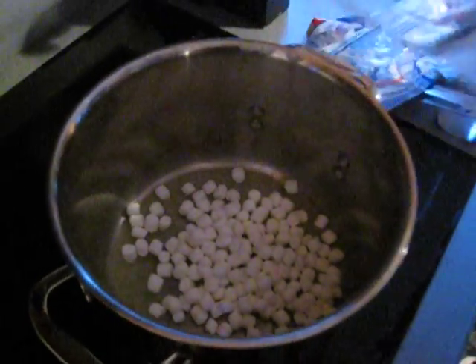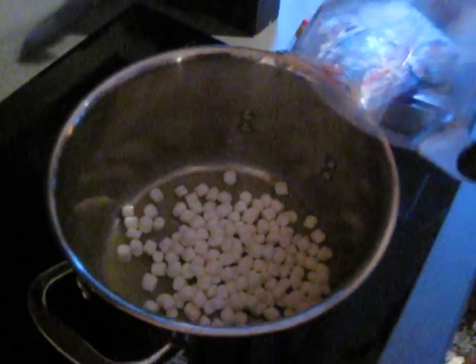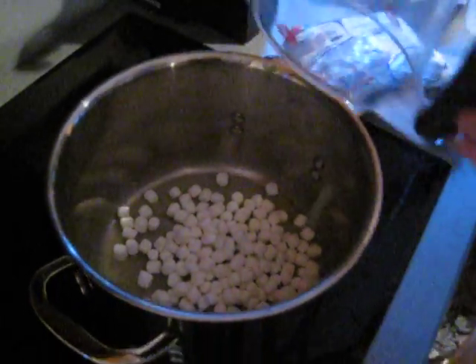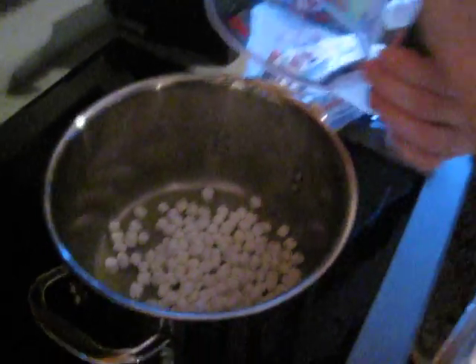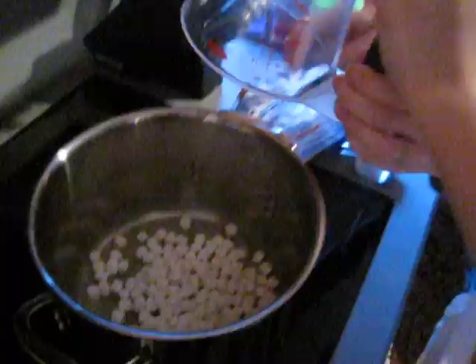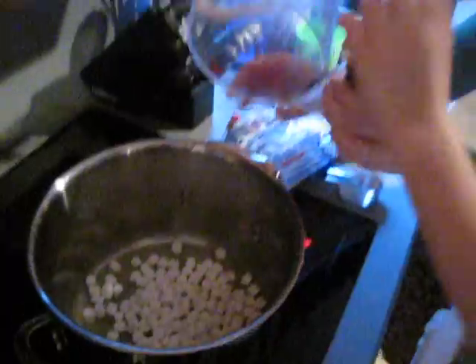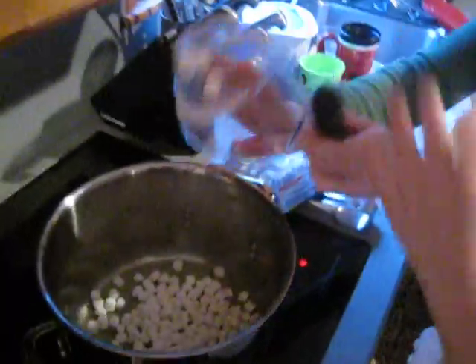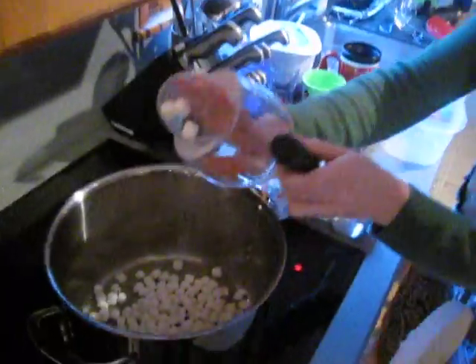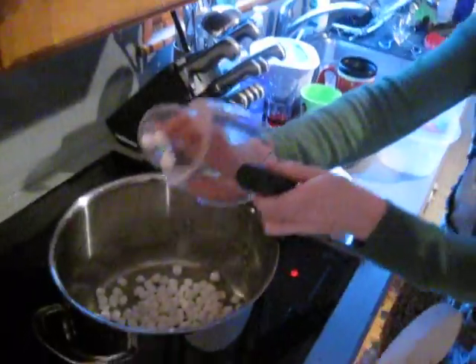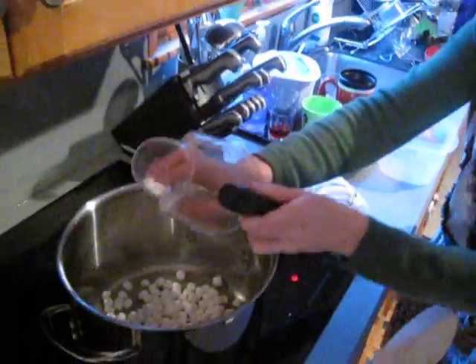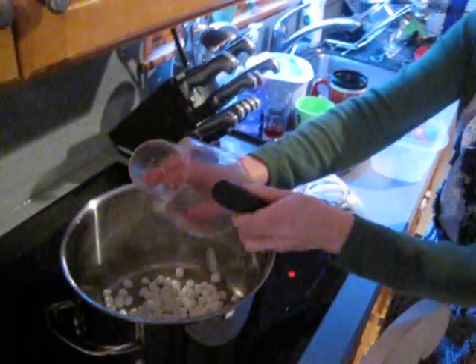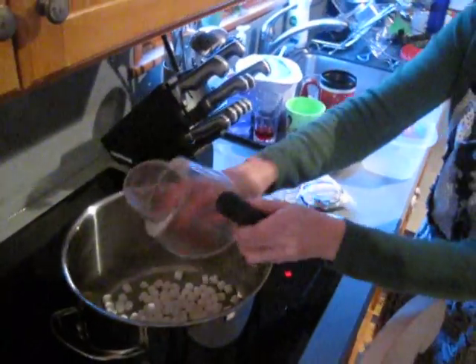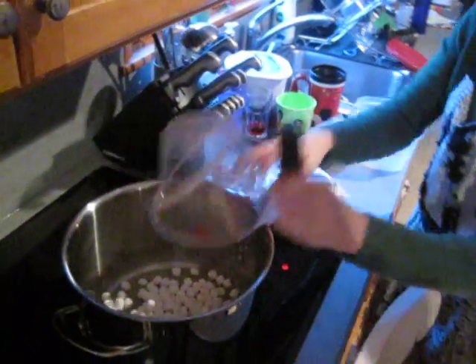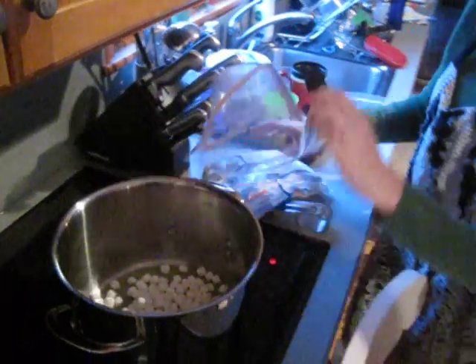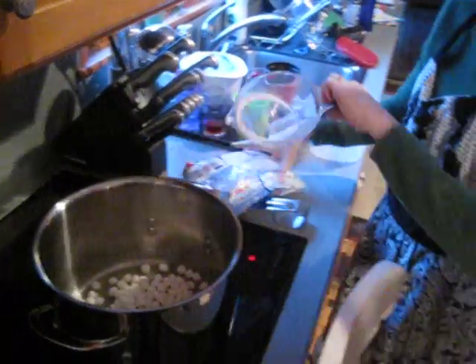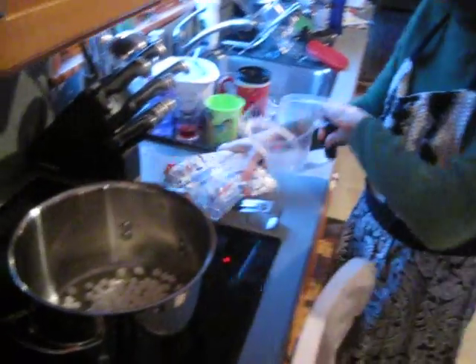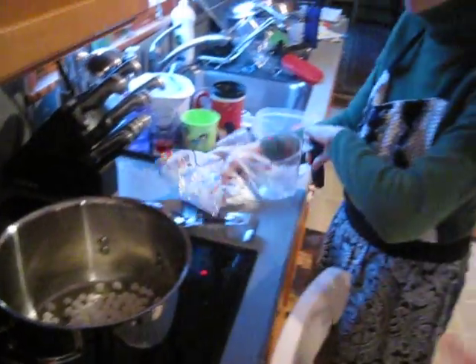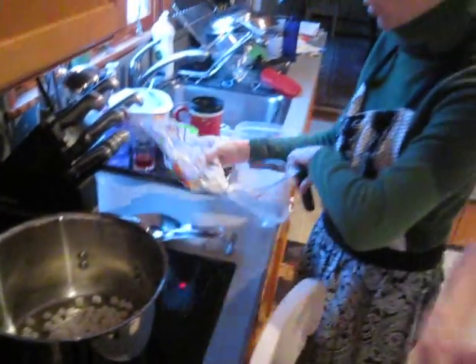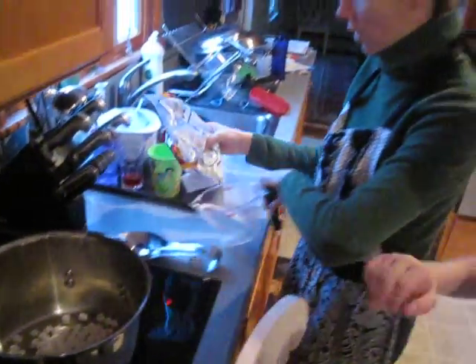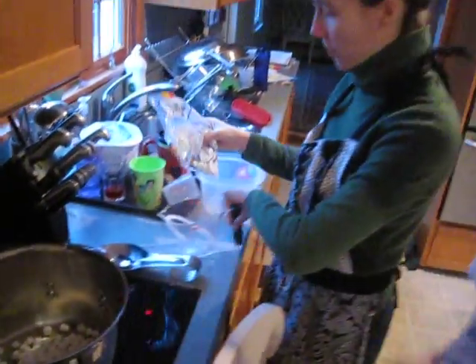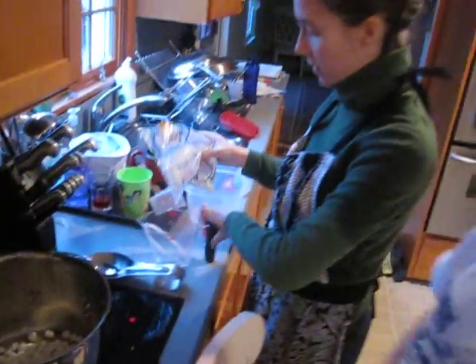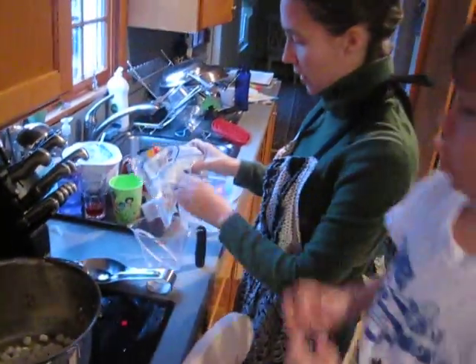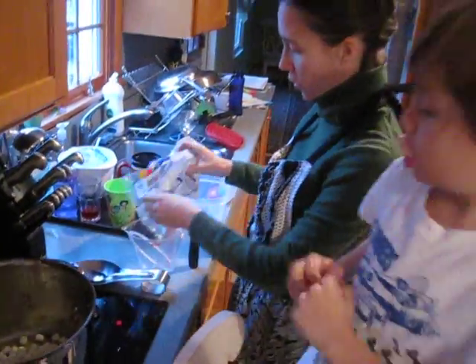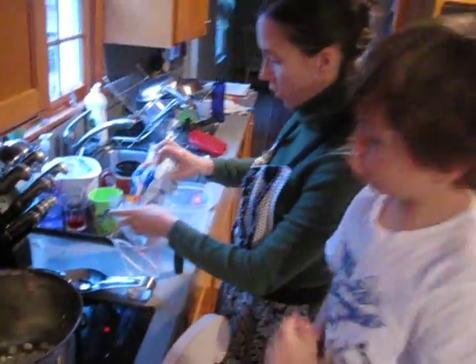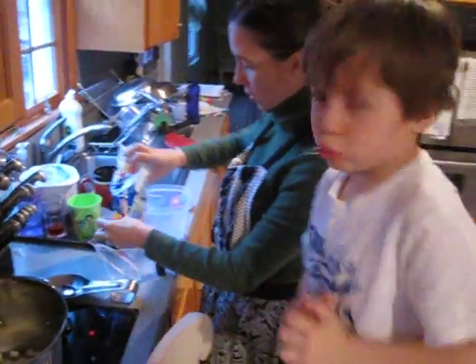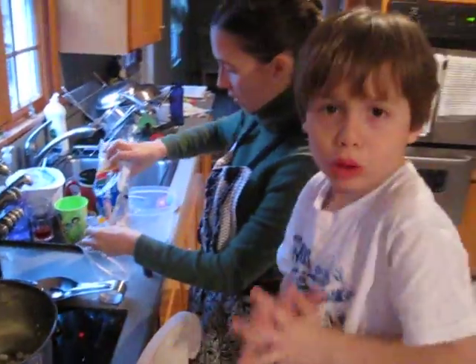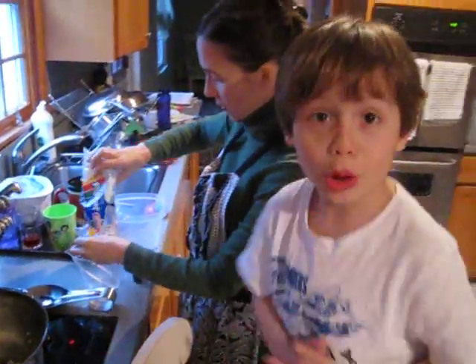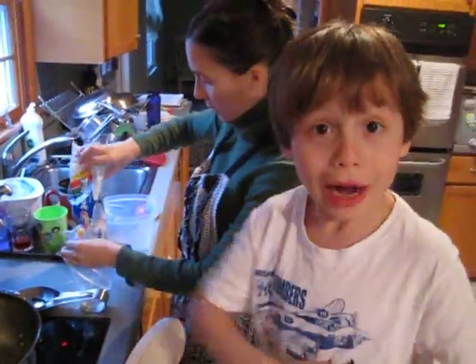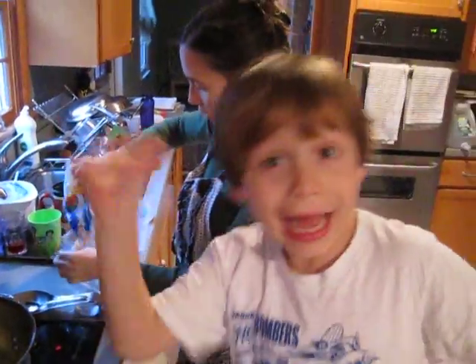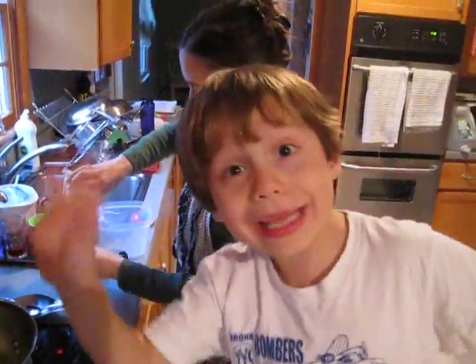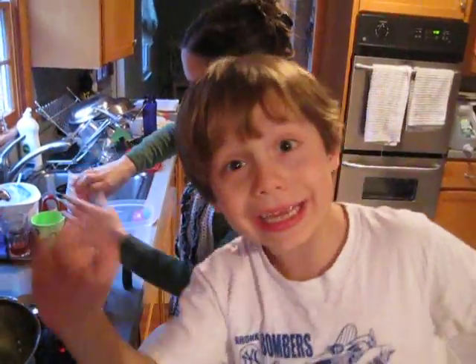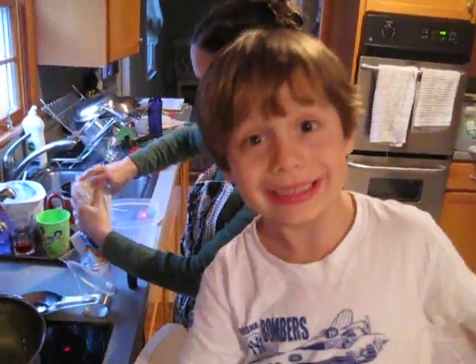Alright, you know what, let me help you with that. And then we're going to pour two more cups in here and Joey's going to dump it in. Hi kids!